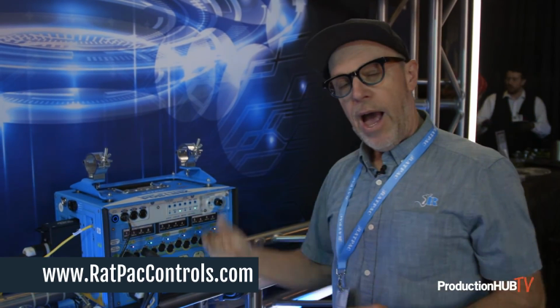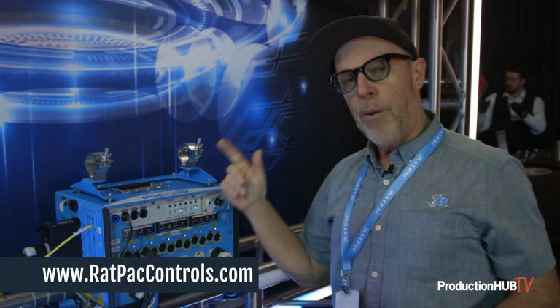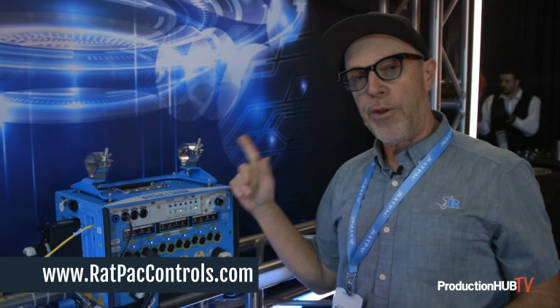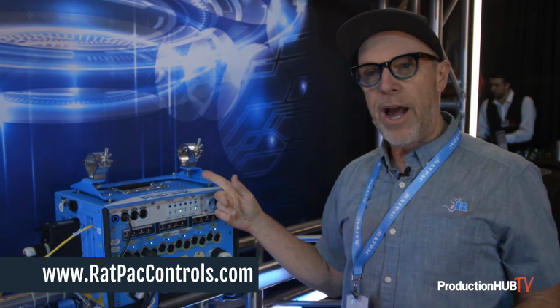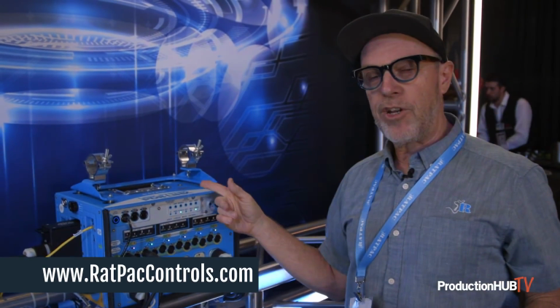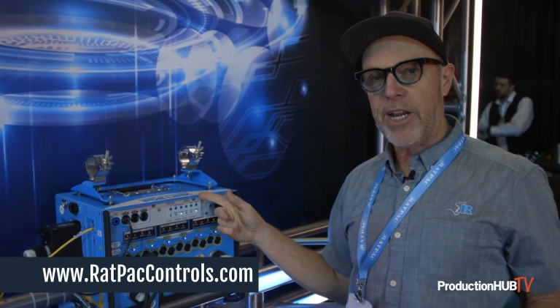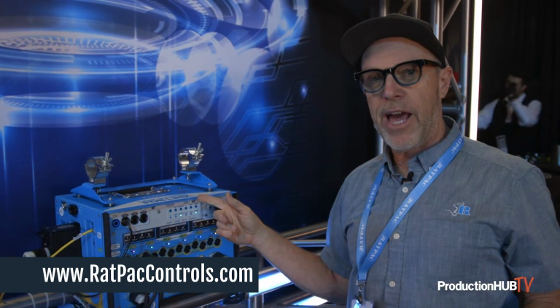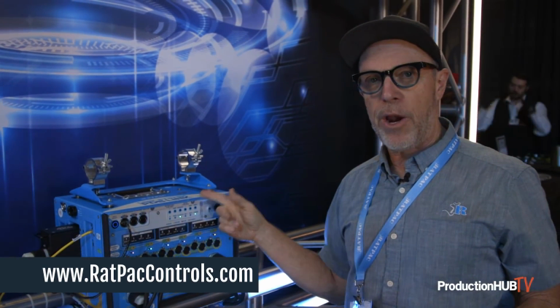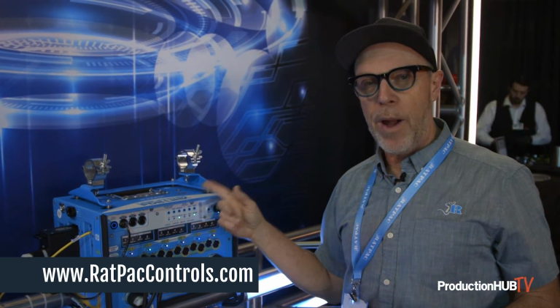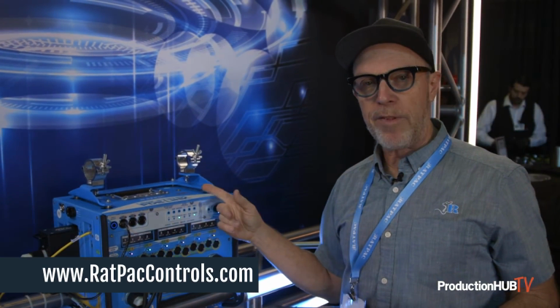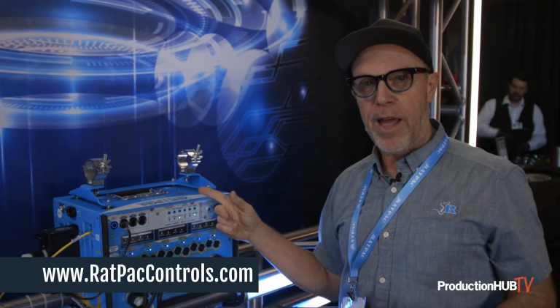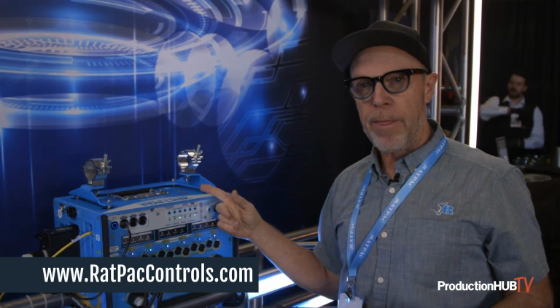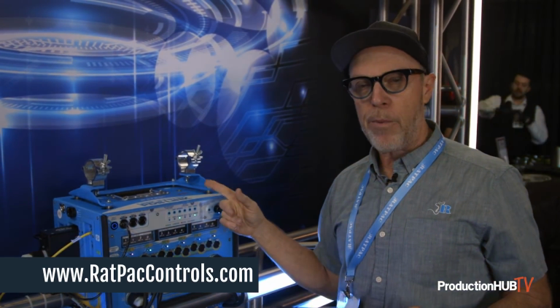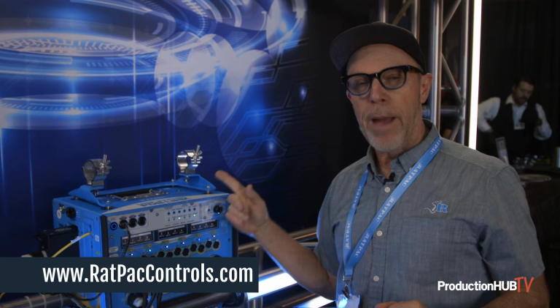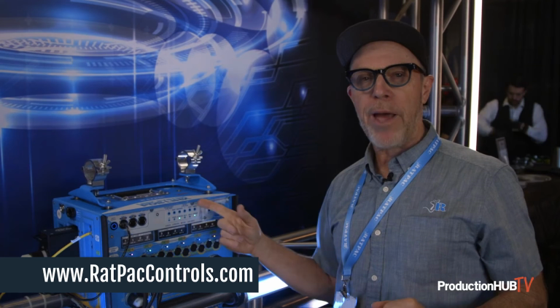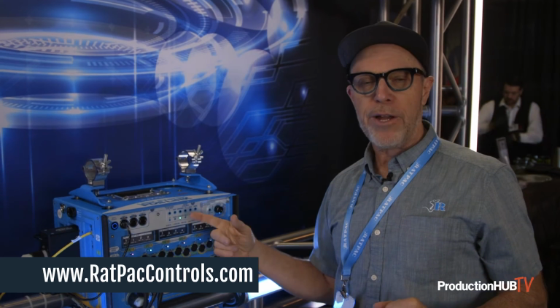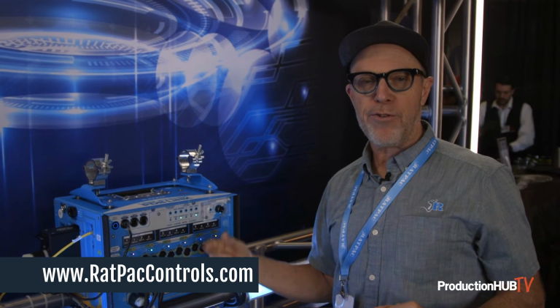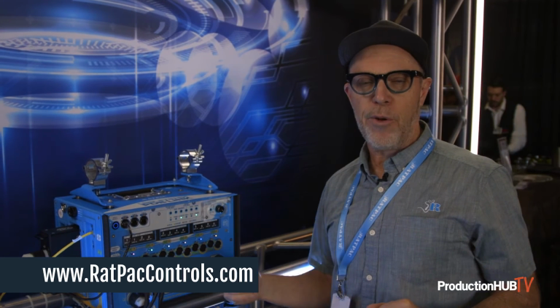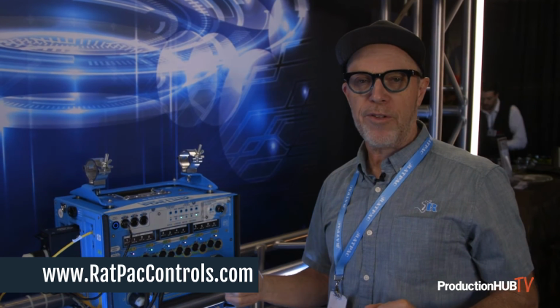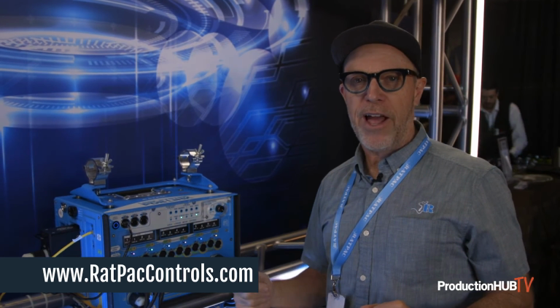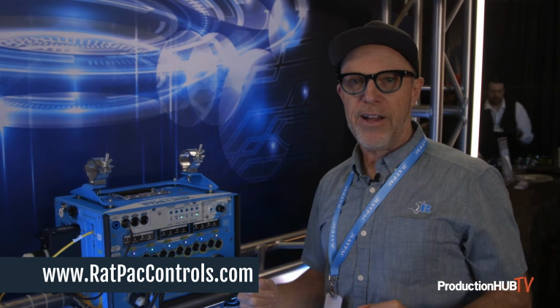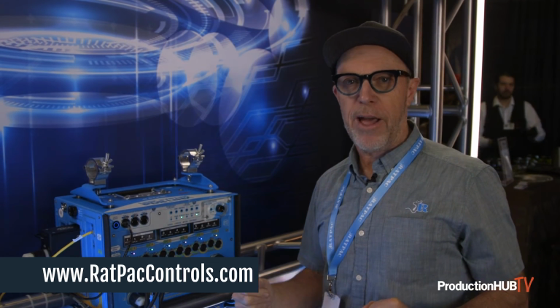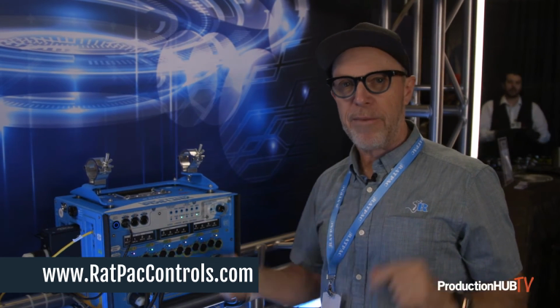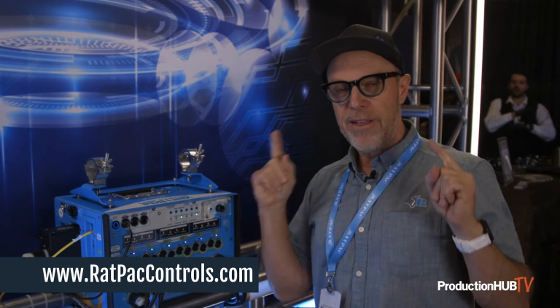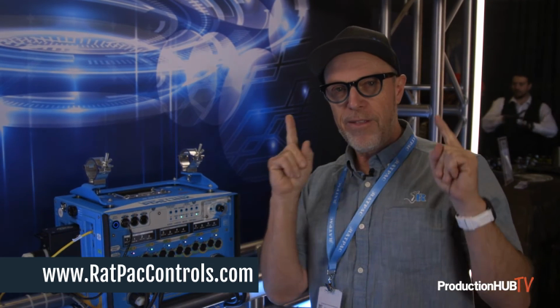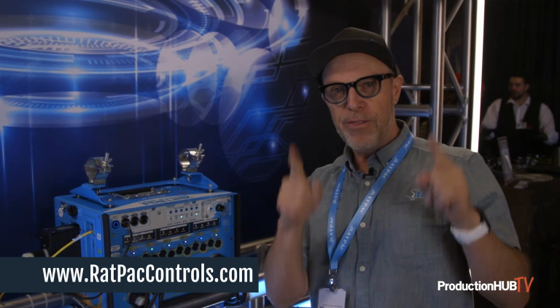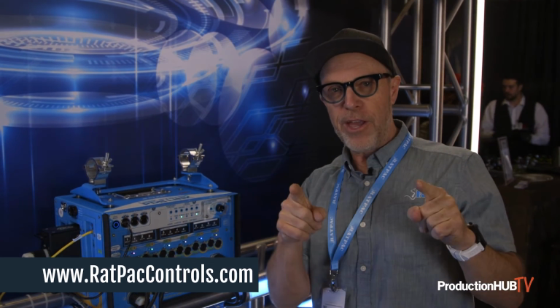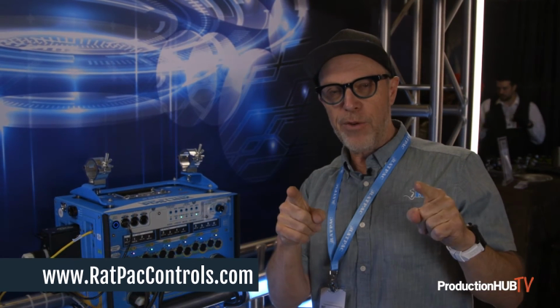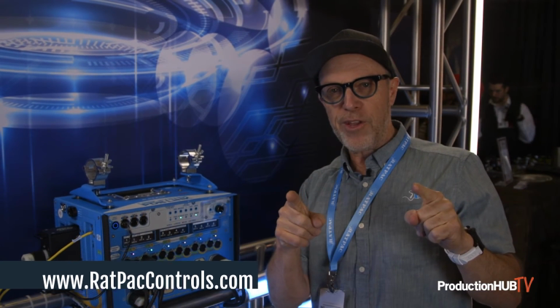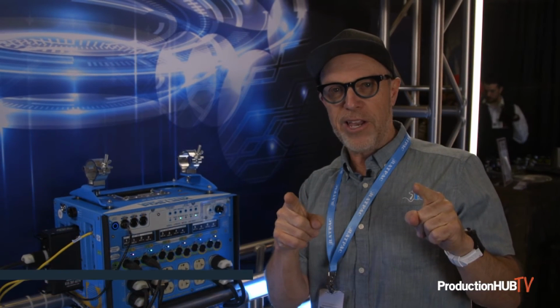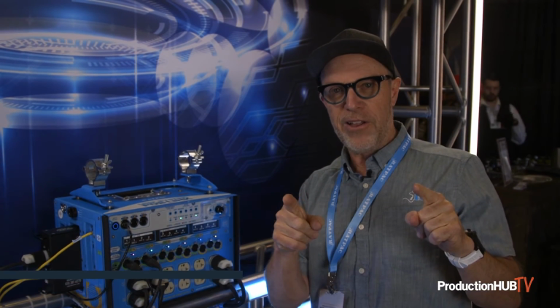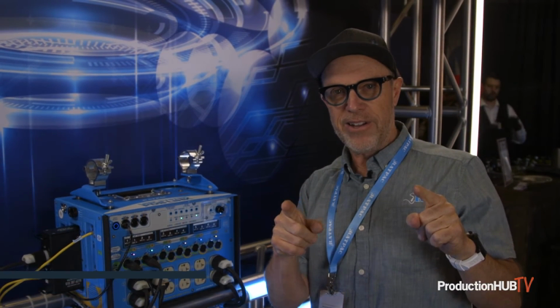I want you guys to check it out at our website, ratpackcontrols.com. Thank you for taking a look.